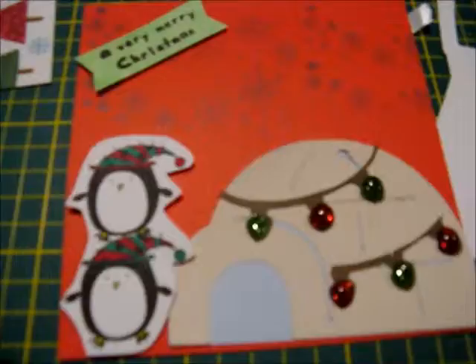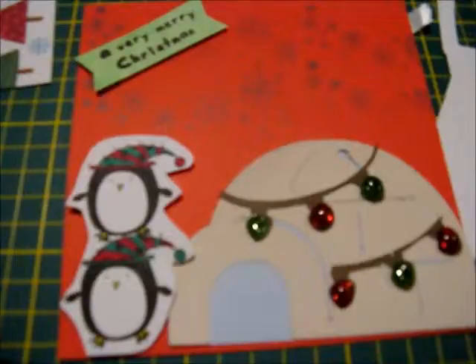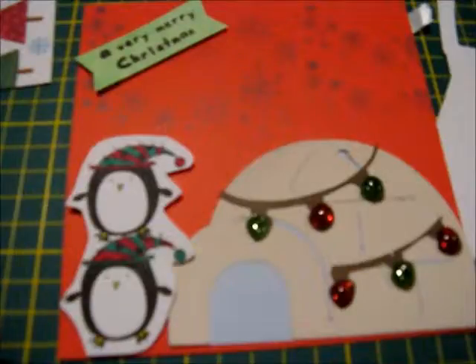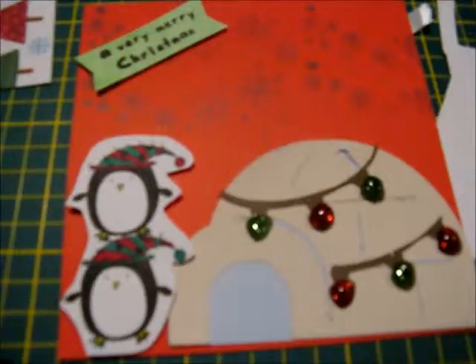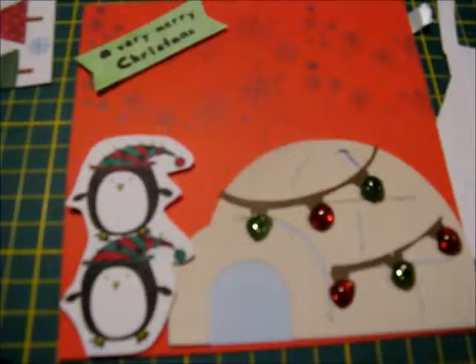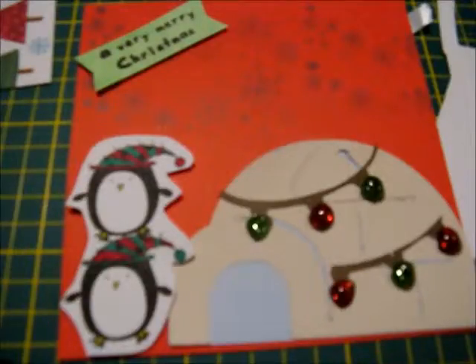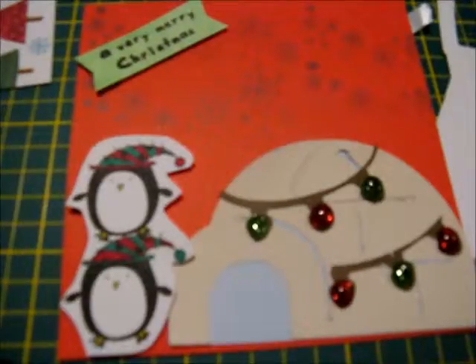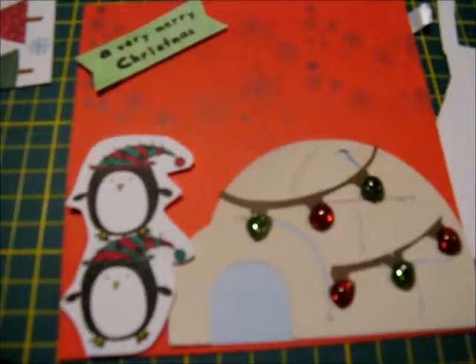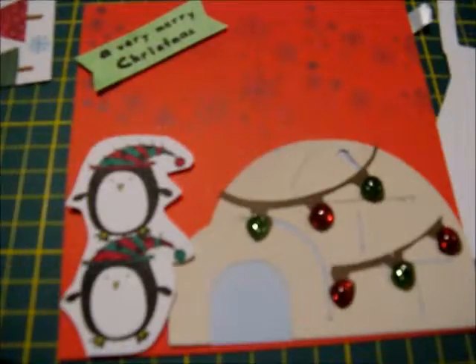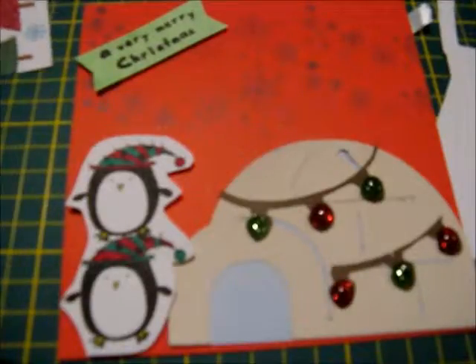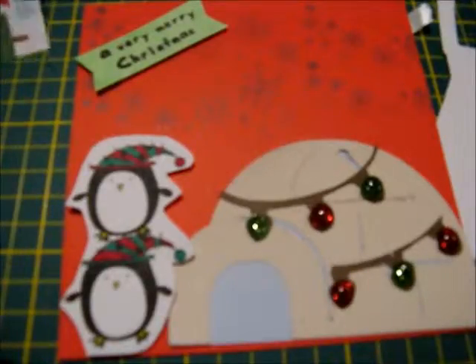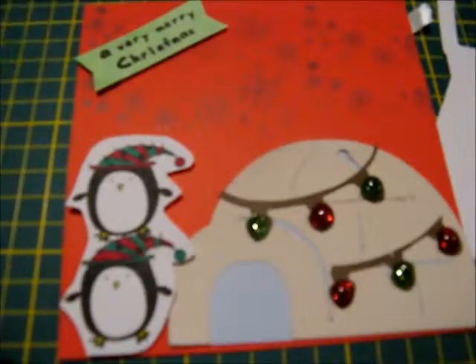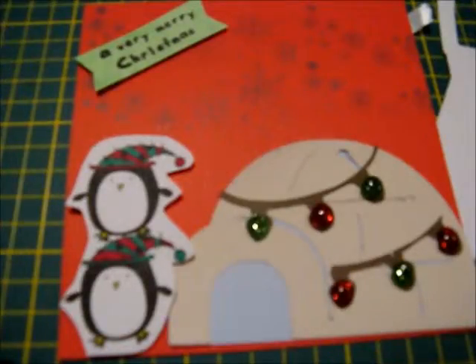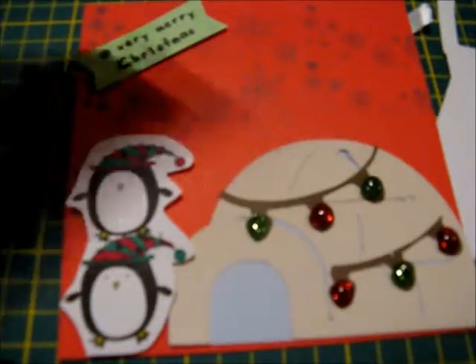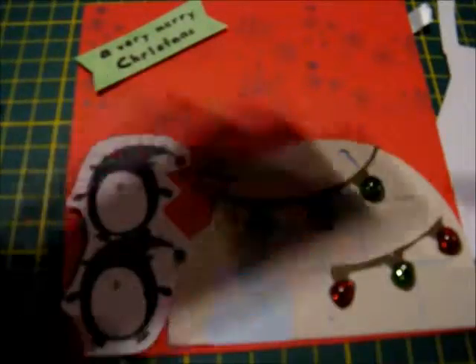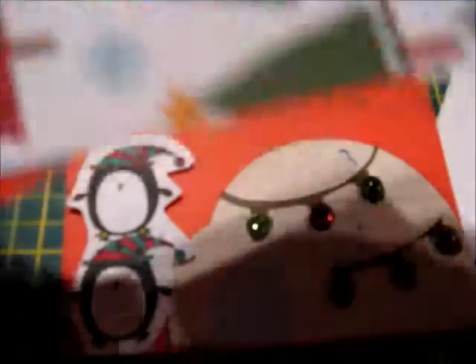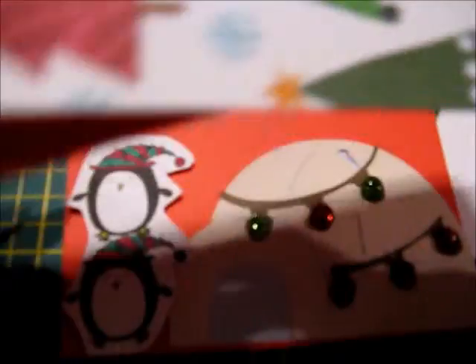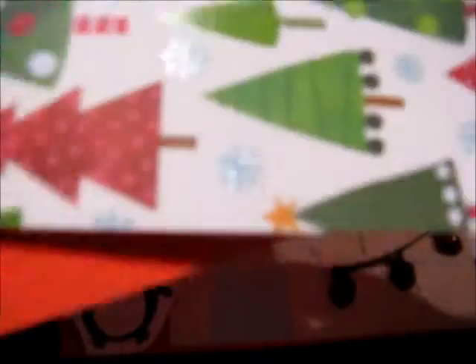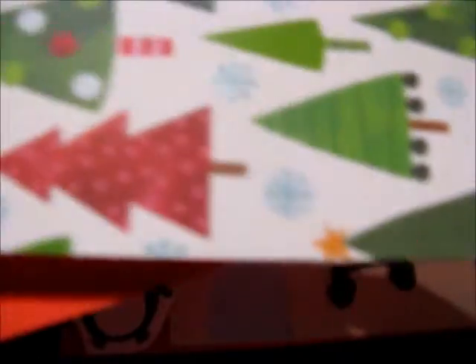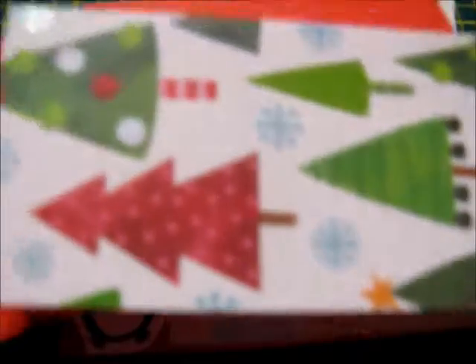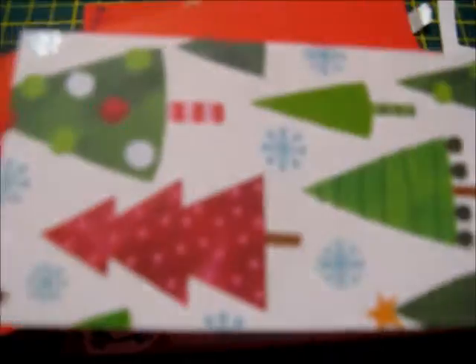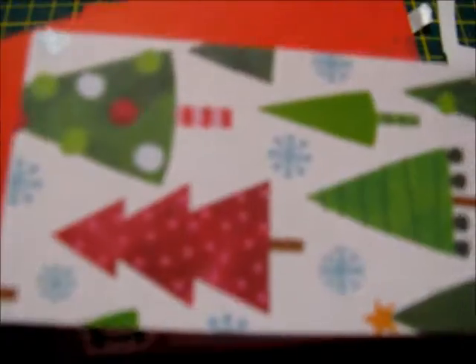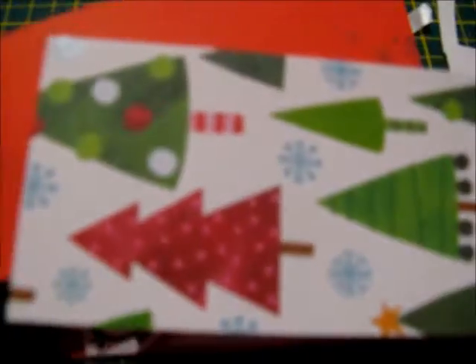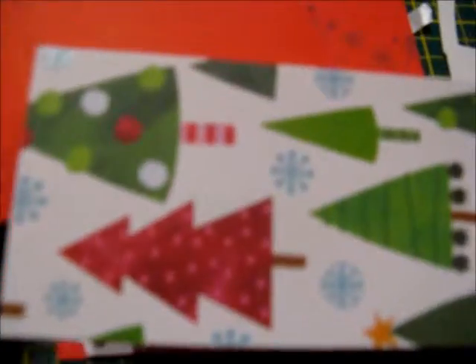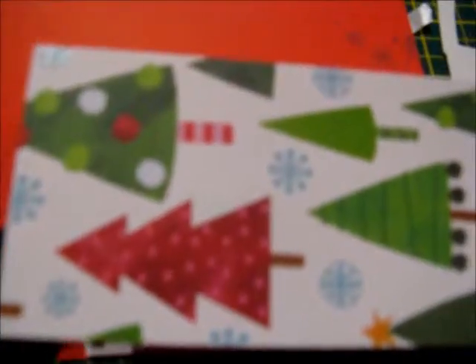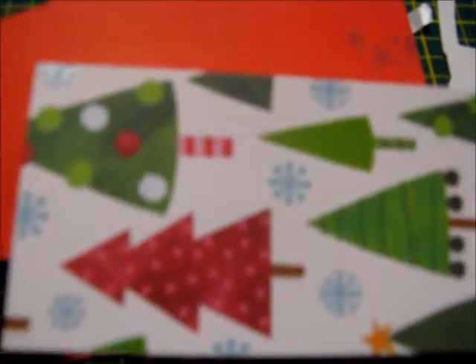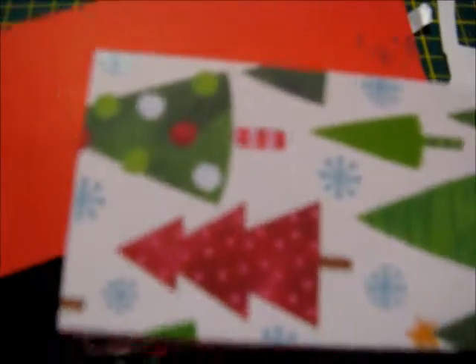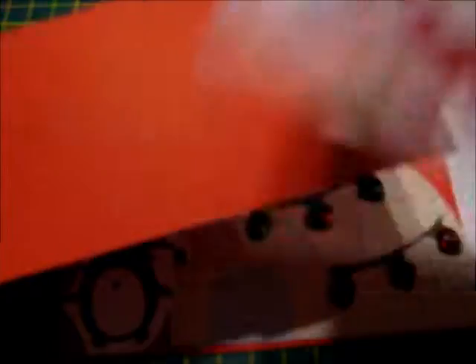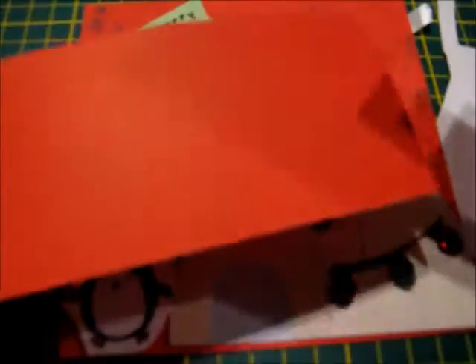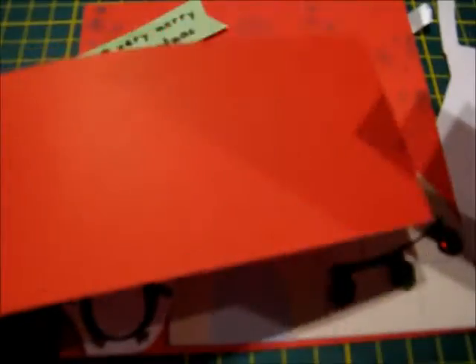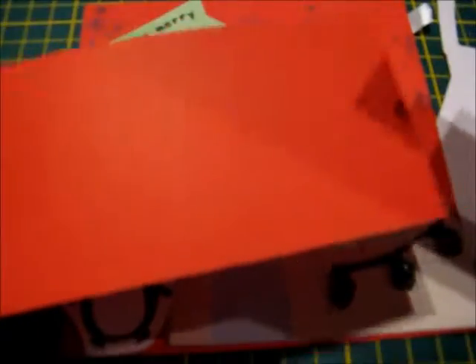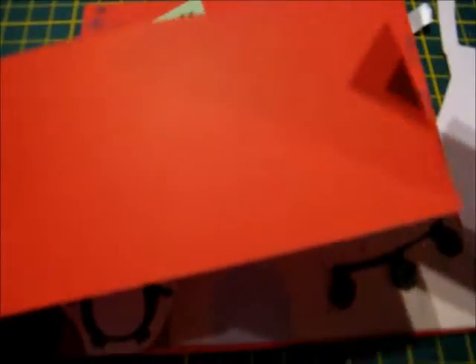Once they were adhered to the front of the card, I then grabbed my Christmas tree cardstock and my red cardstock and stuck them together using the ATG gun.